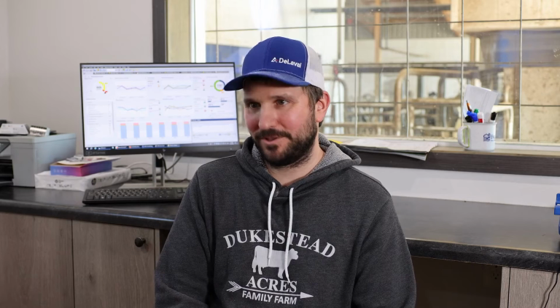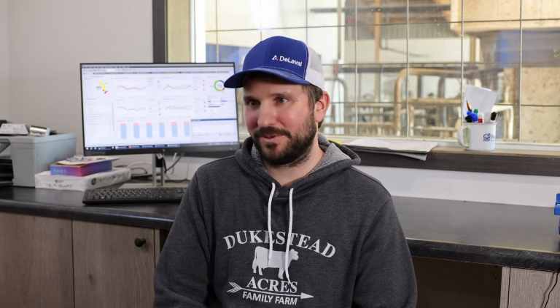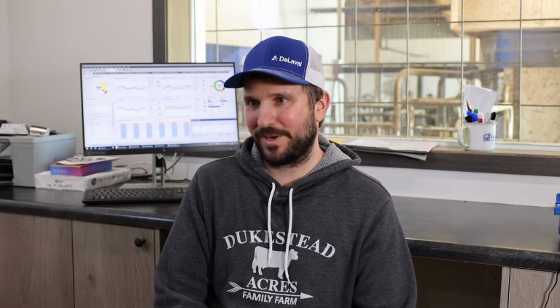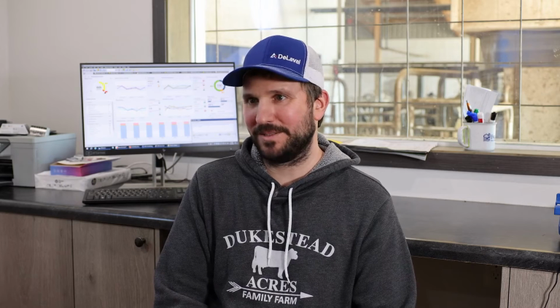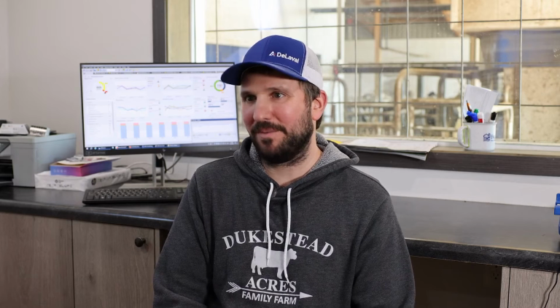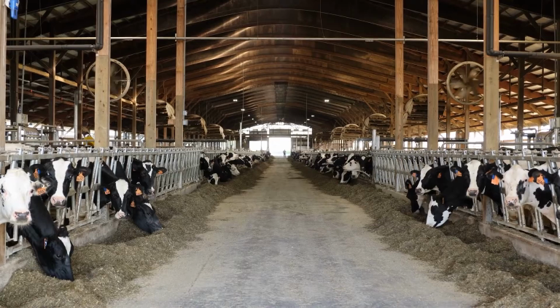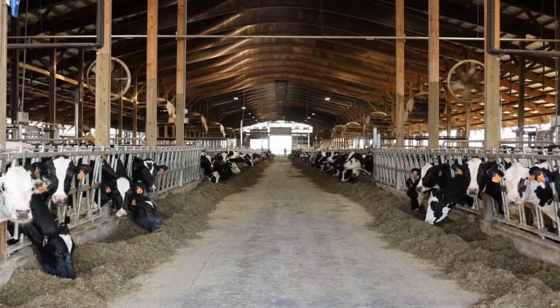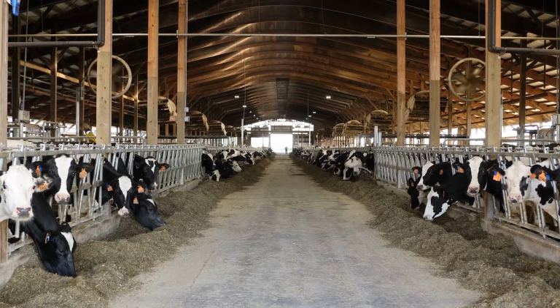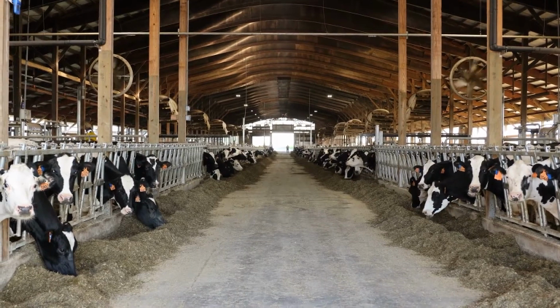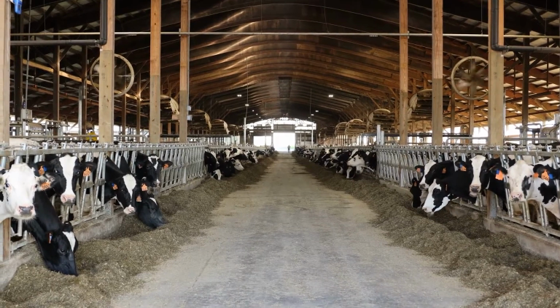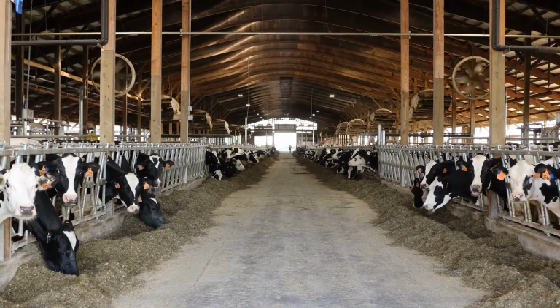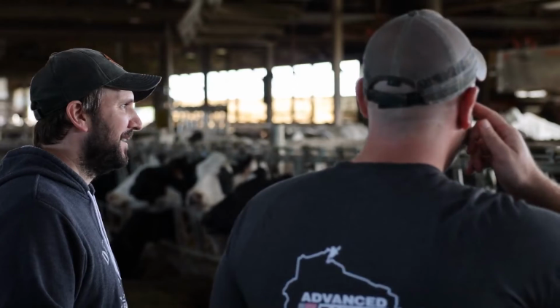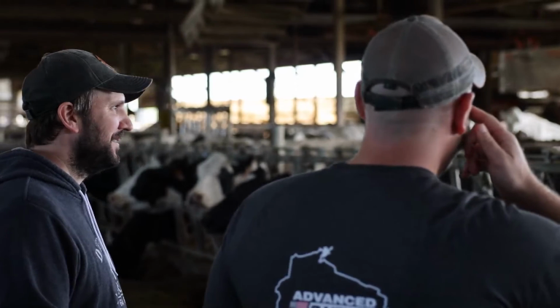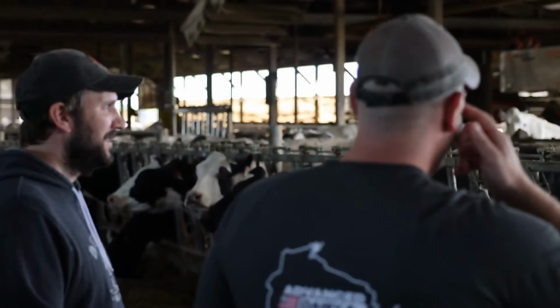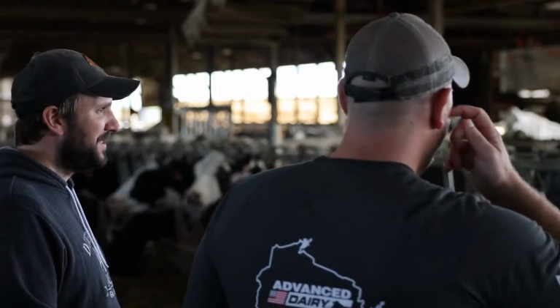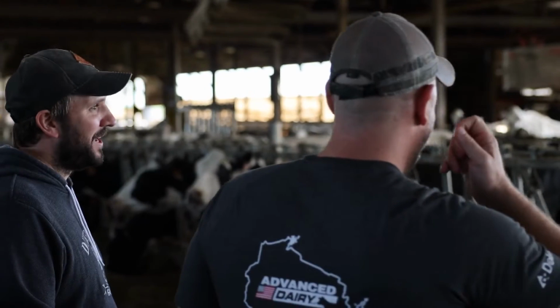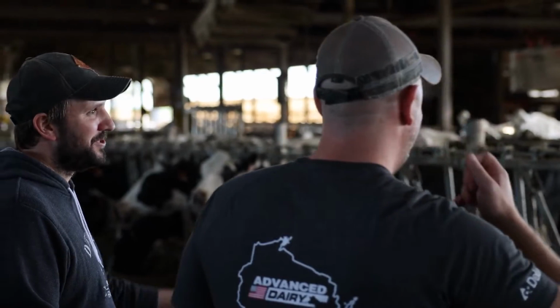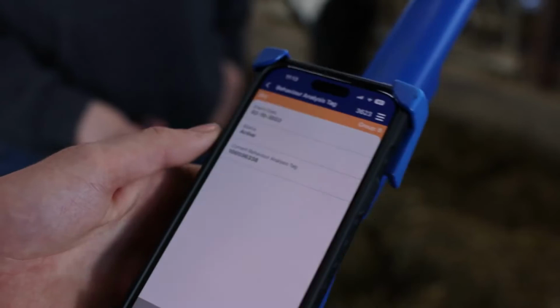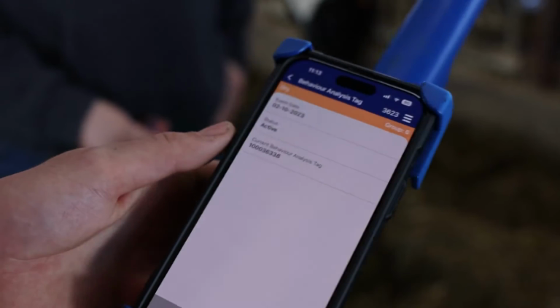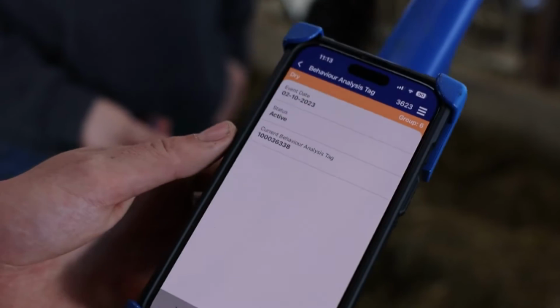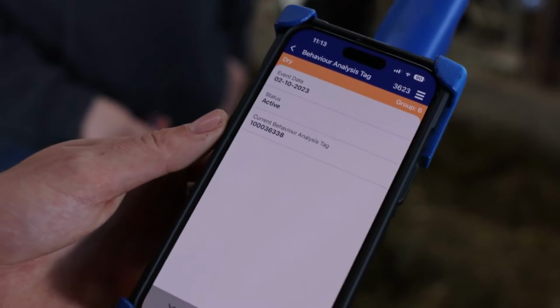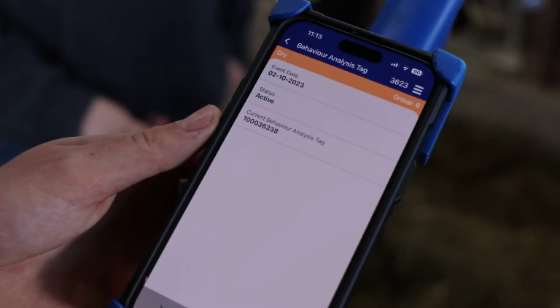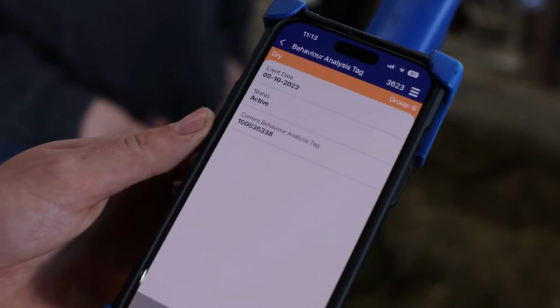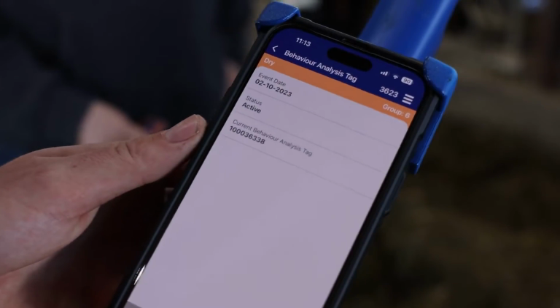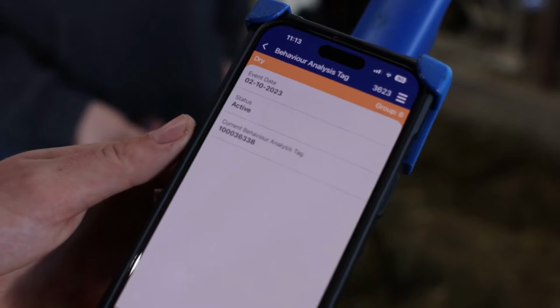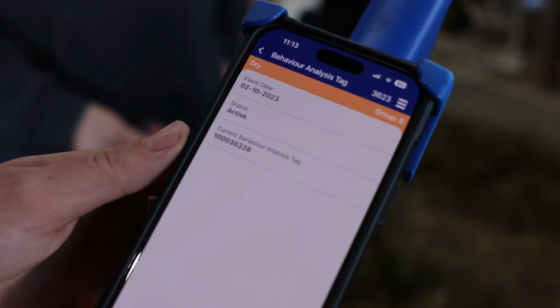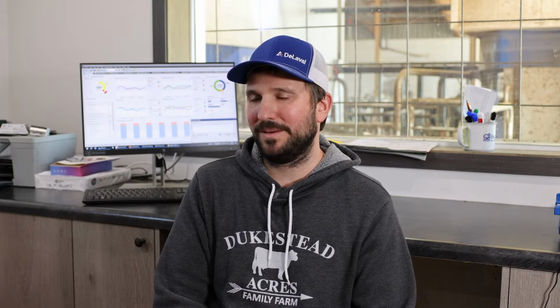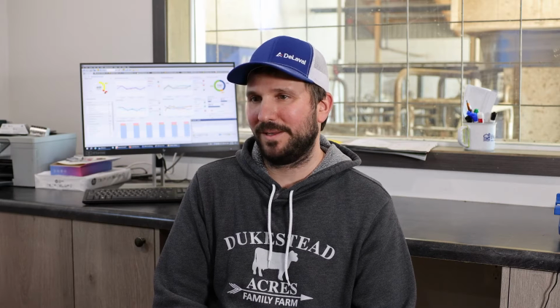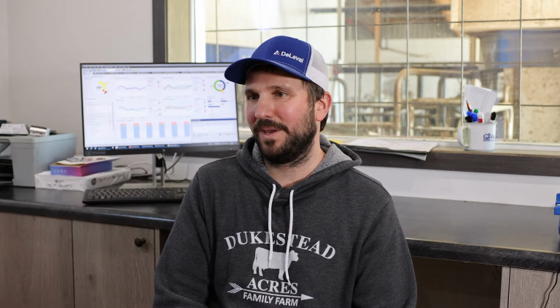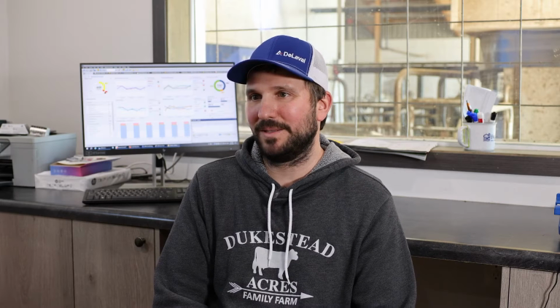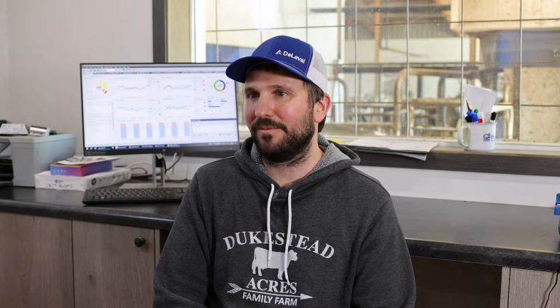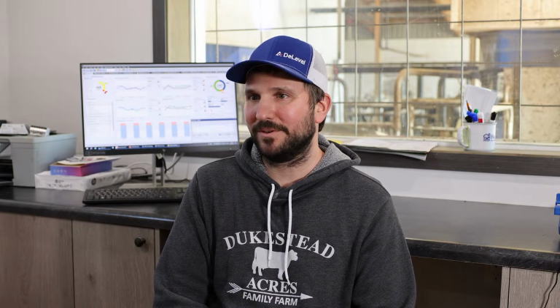My service rate is up. I'm breeding more cows, so I'm getting more pregnancies, and that's what I think makes the difference.